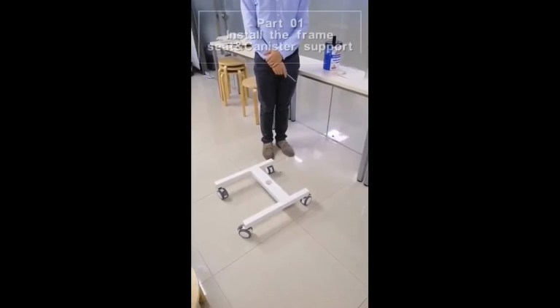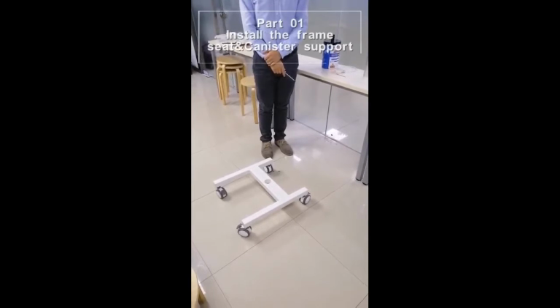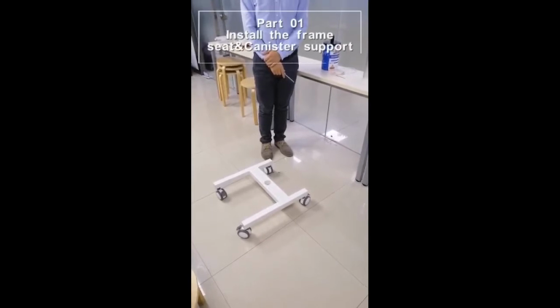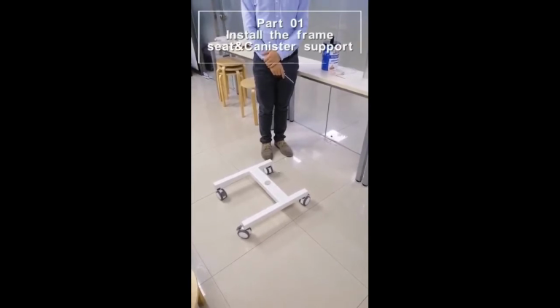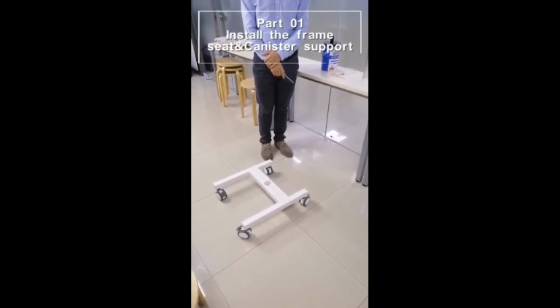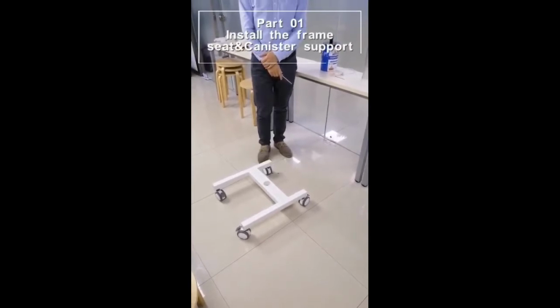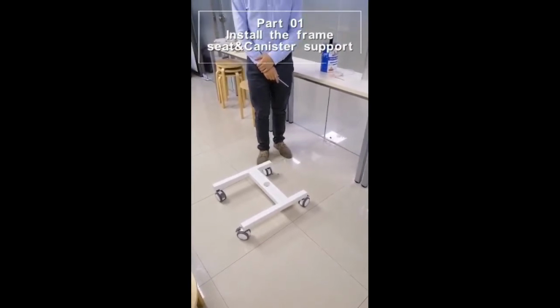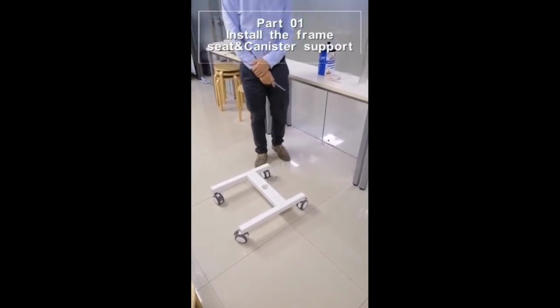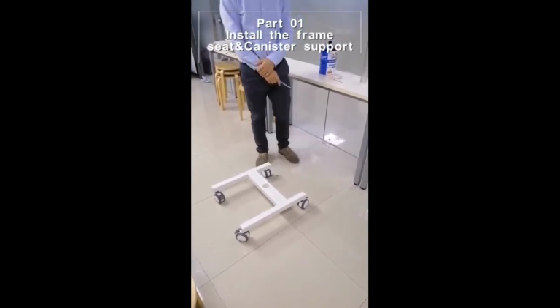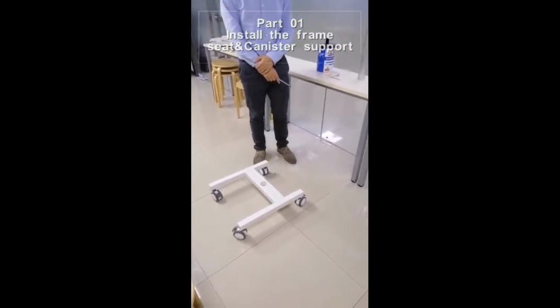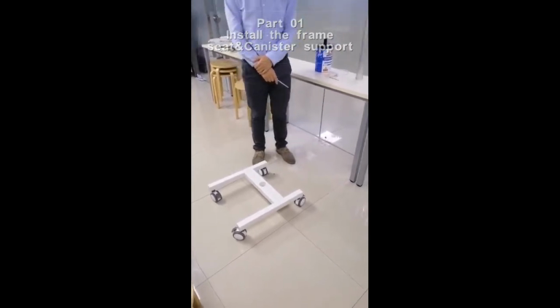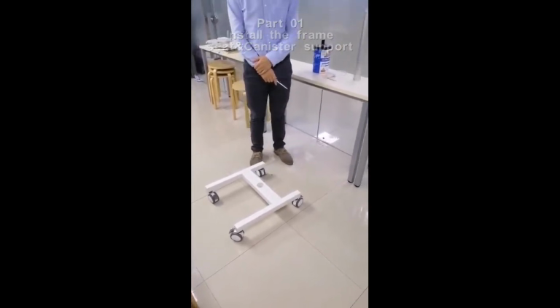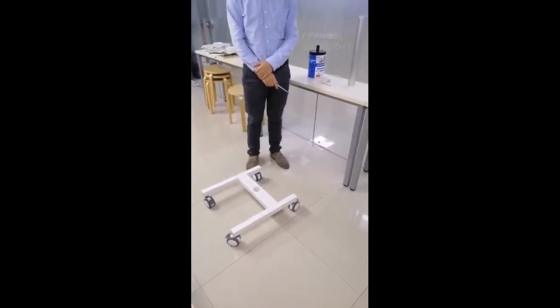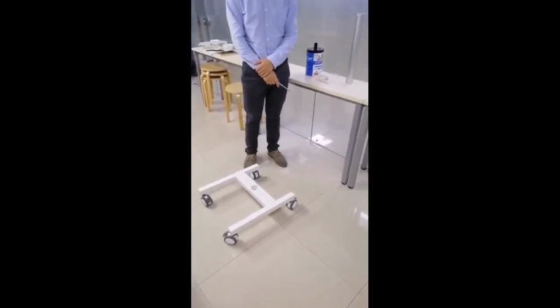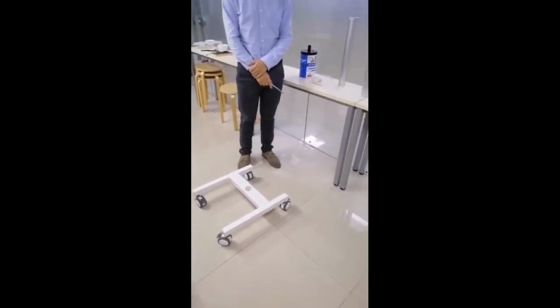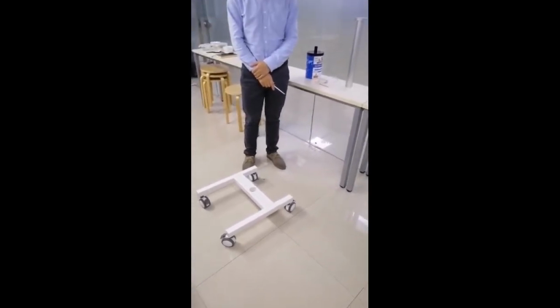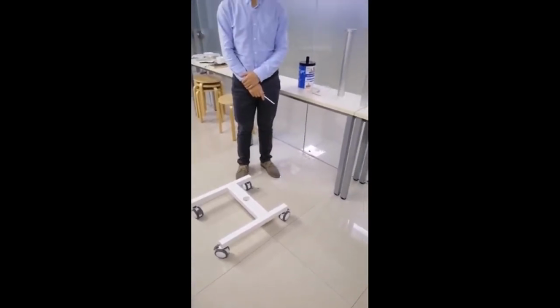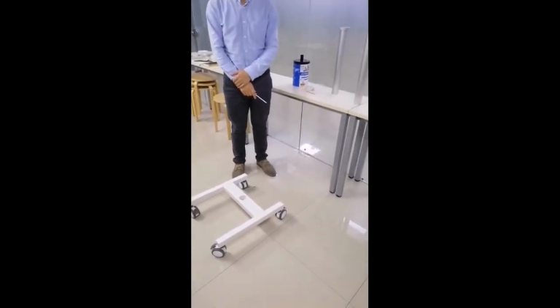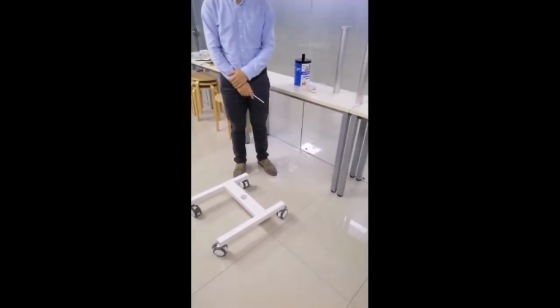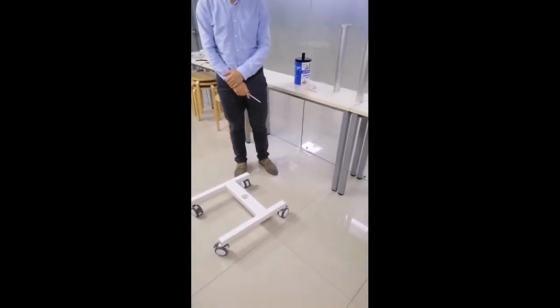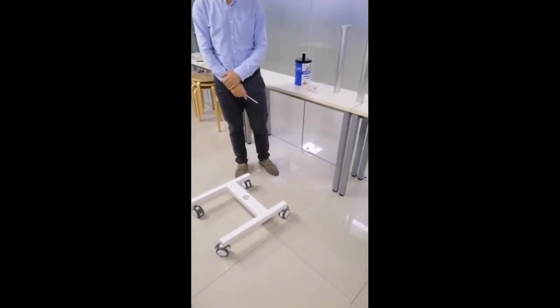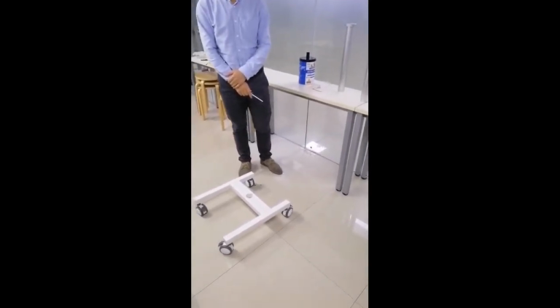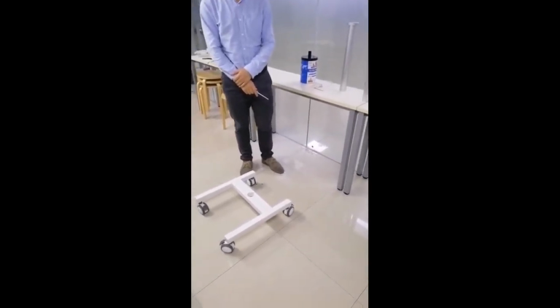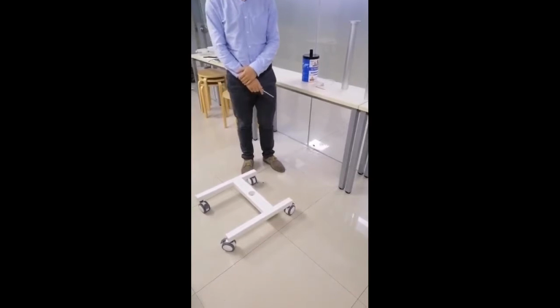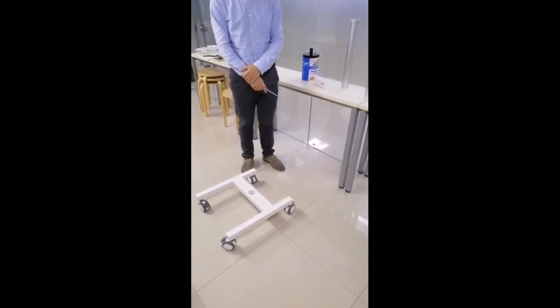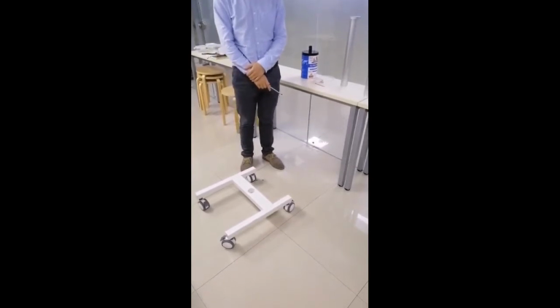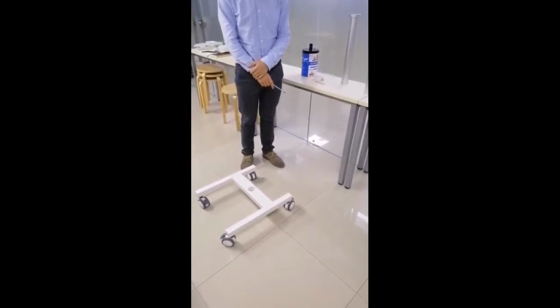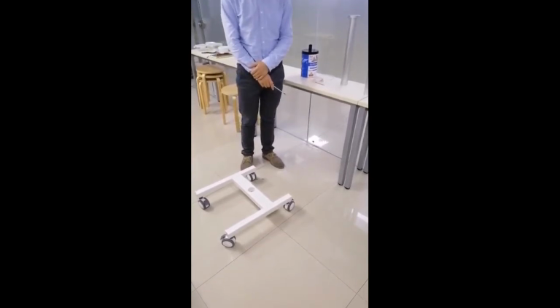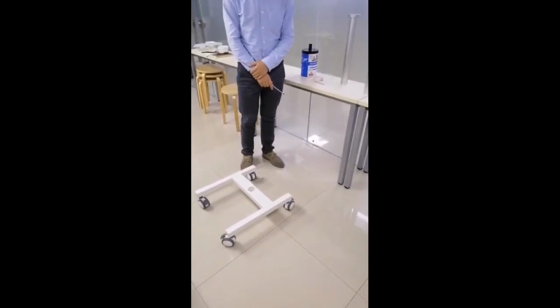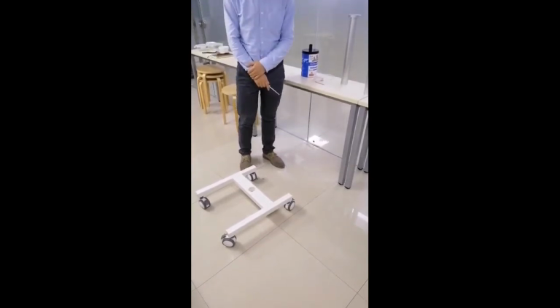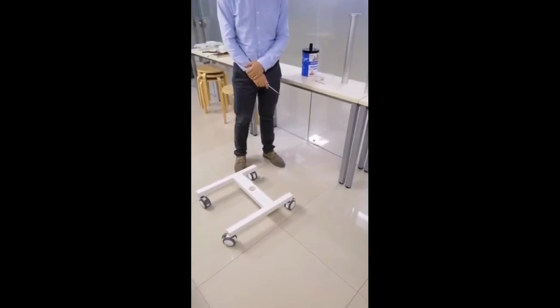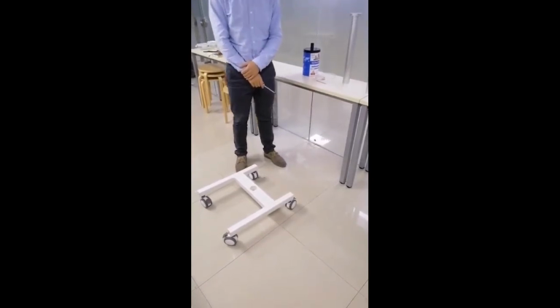Now I will show you how to install our R640 in a stationary chain.